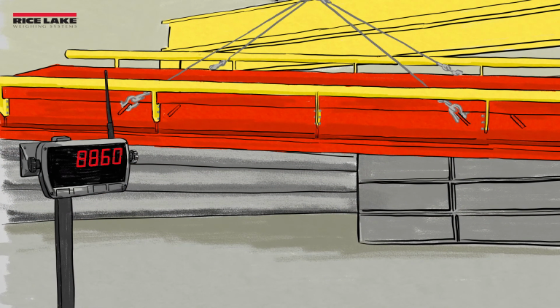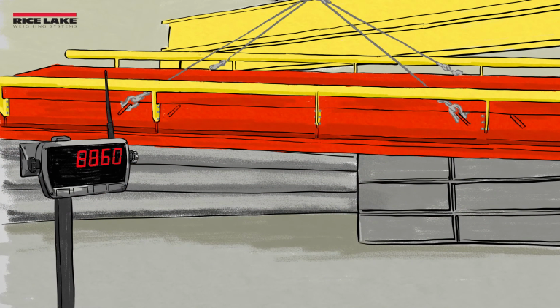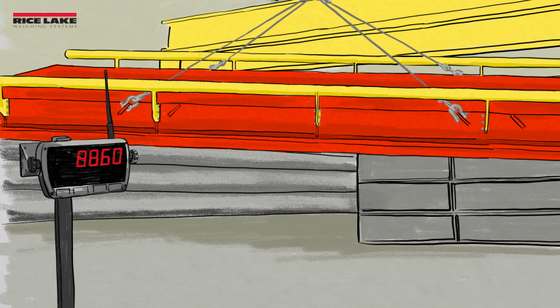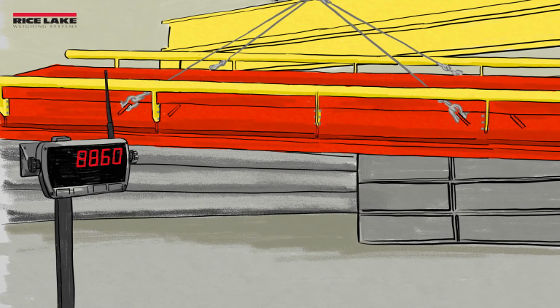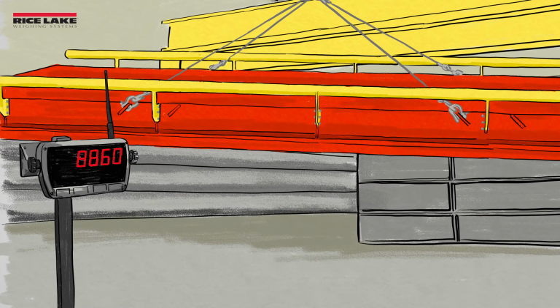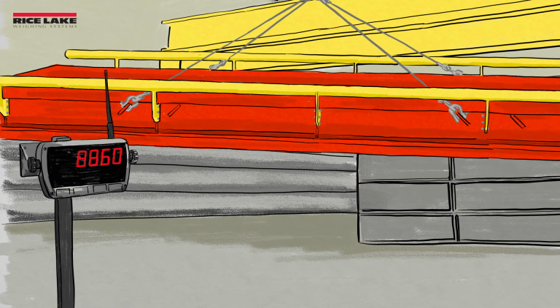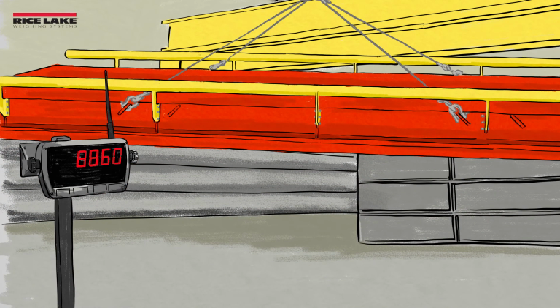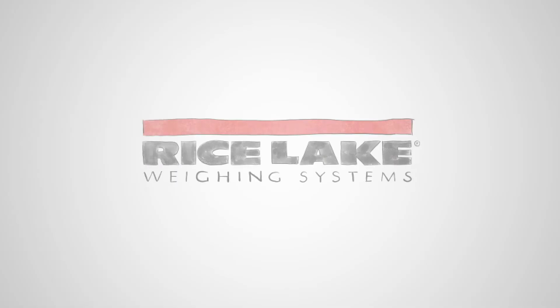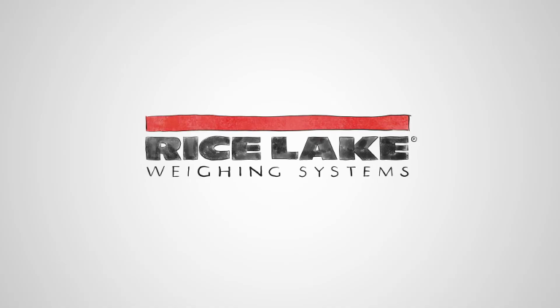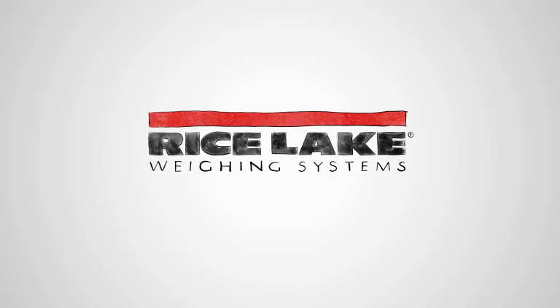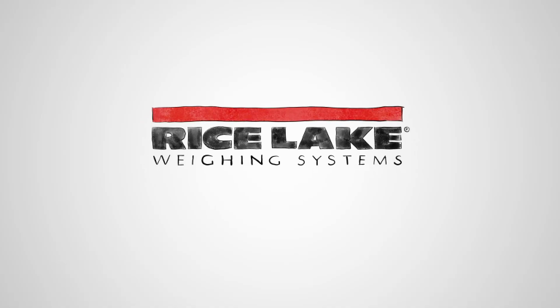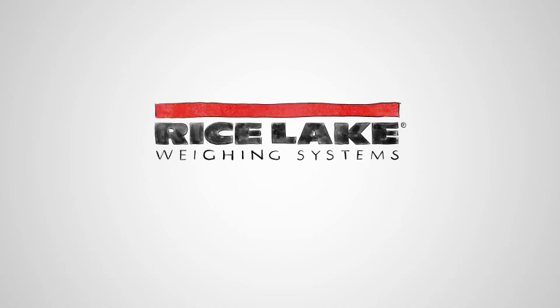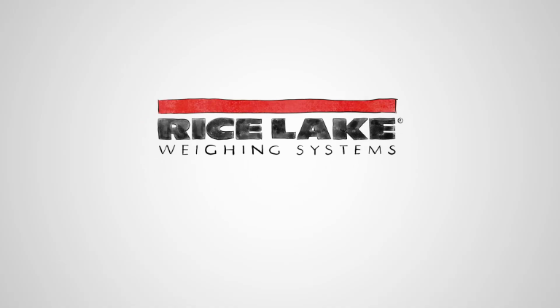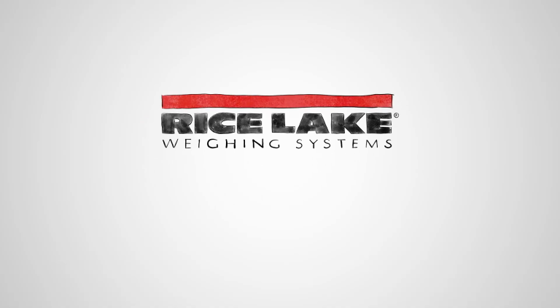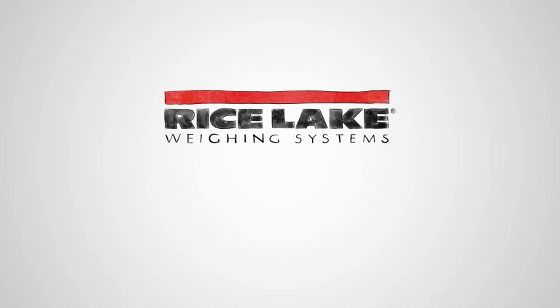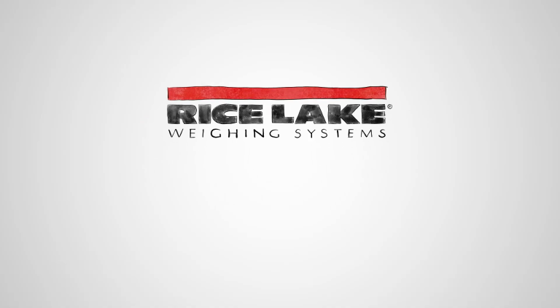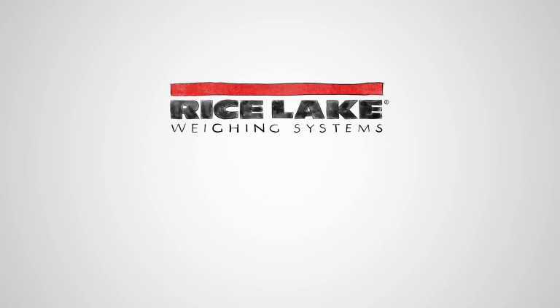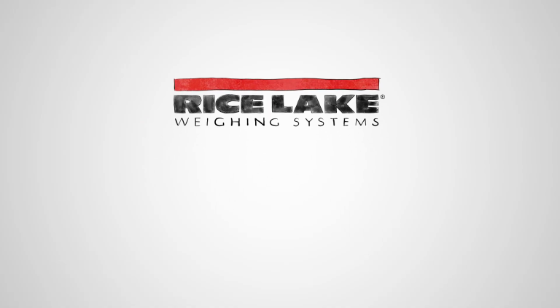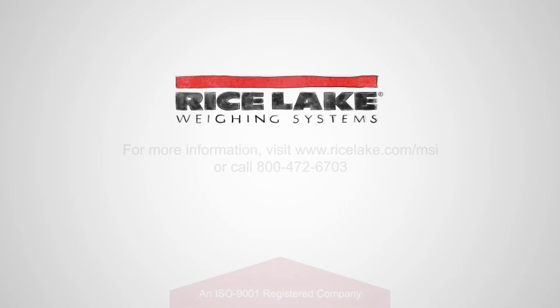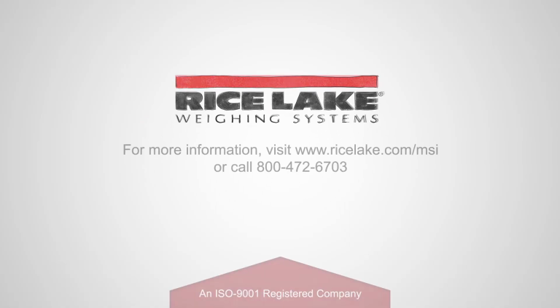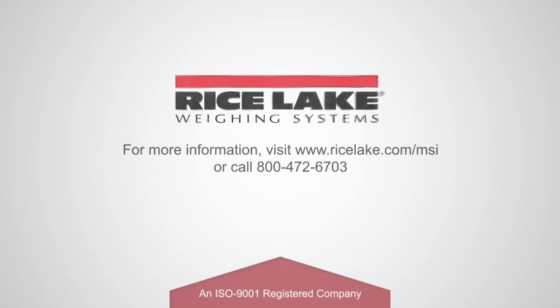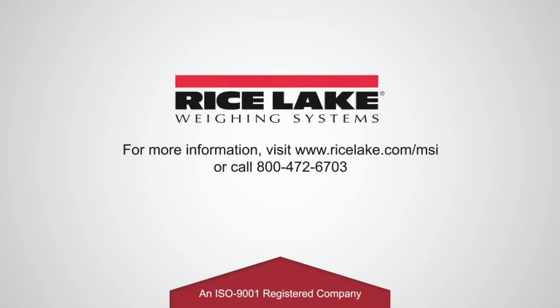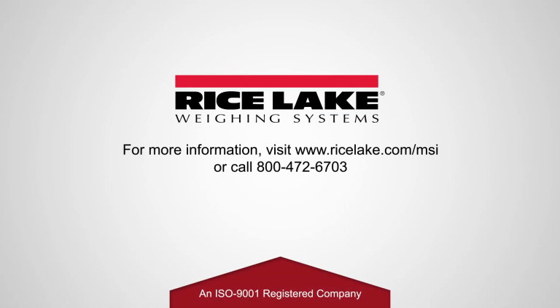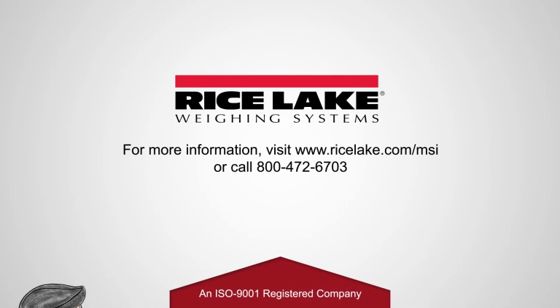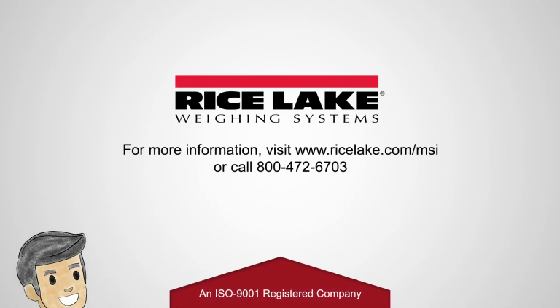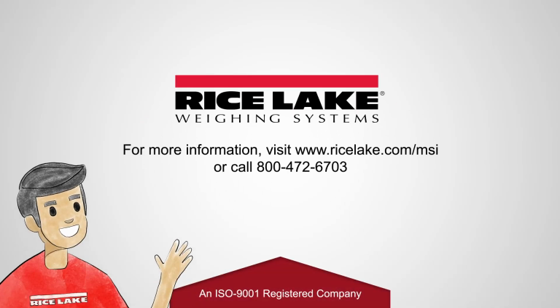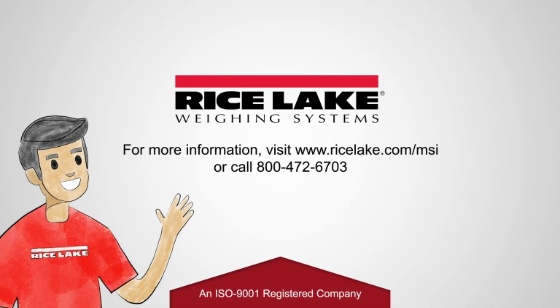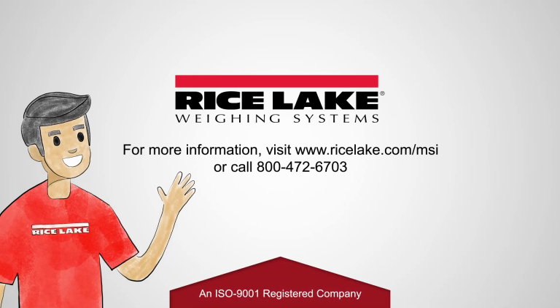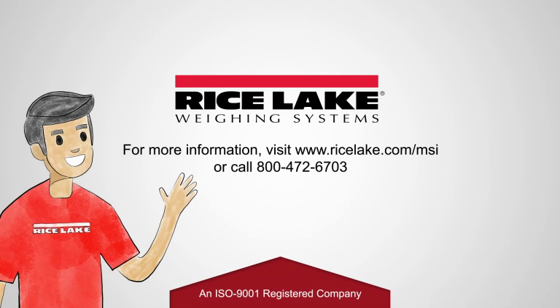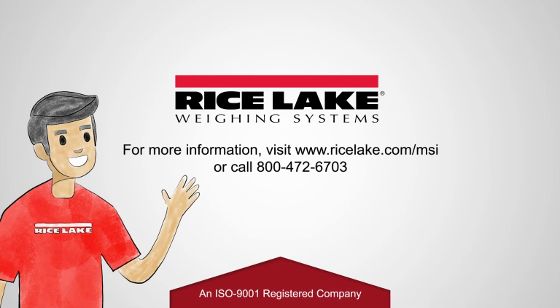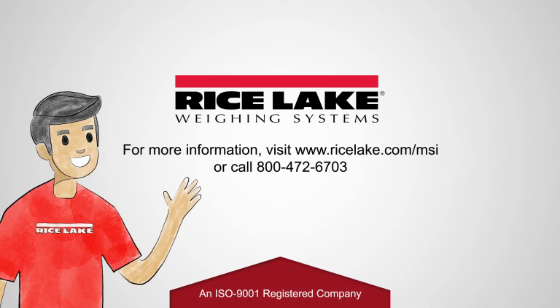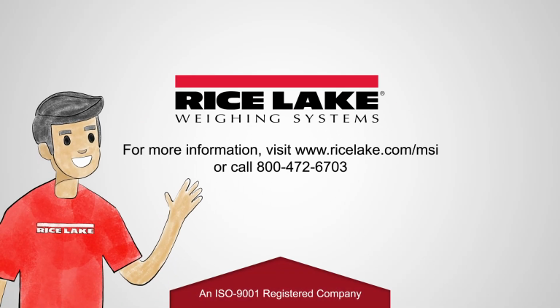Learn more about all of Rice Lake's MSI scales at ricelake.com/MSI.